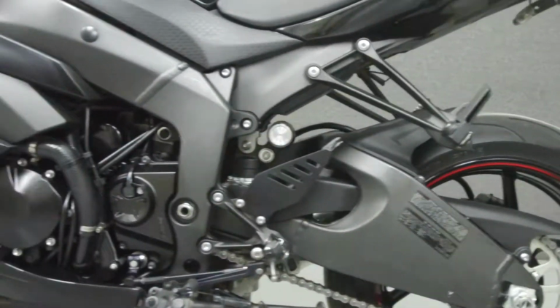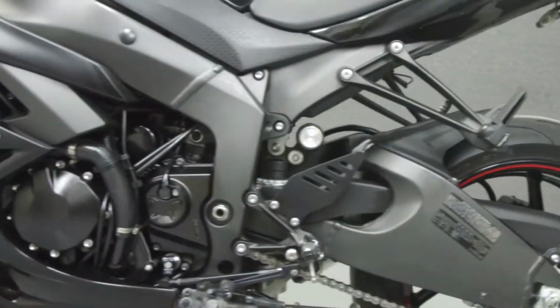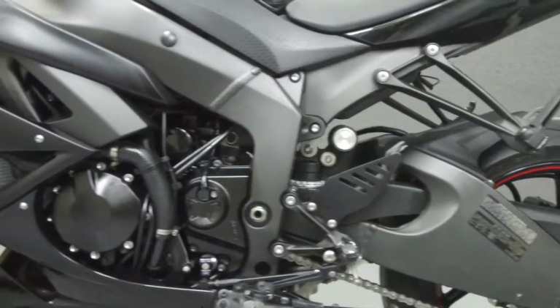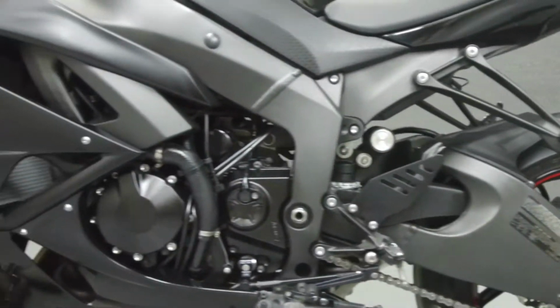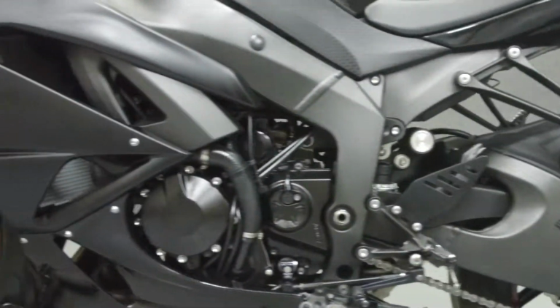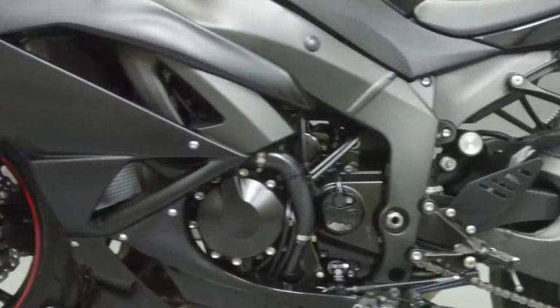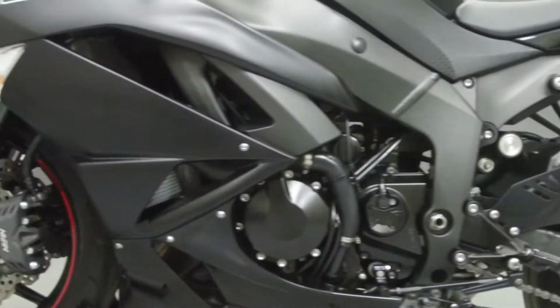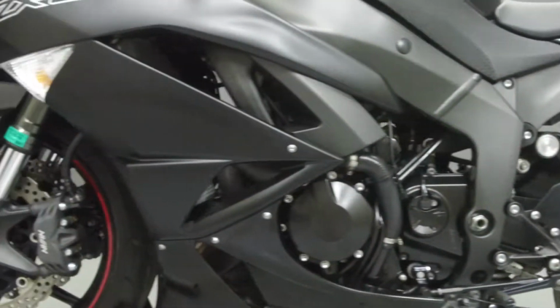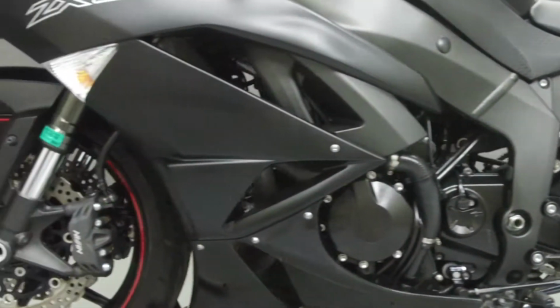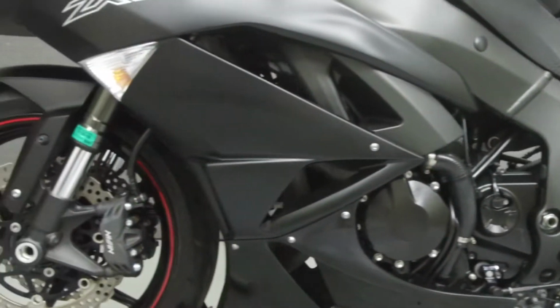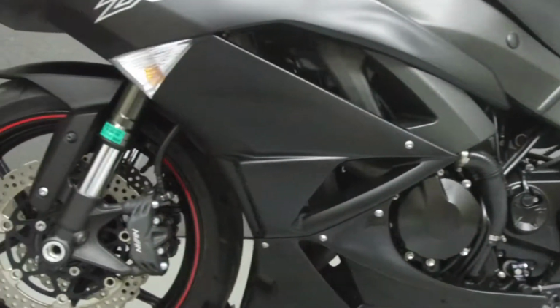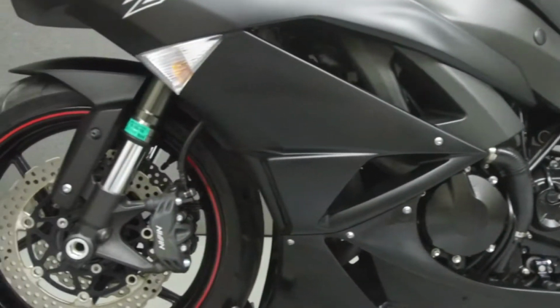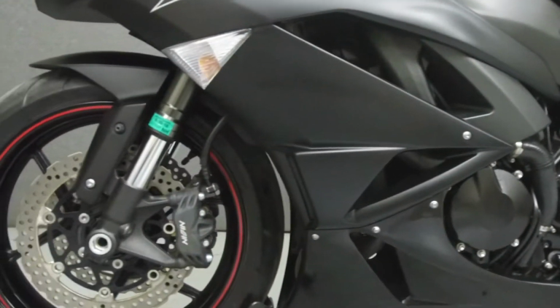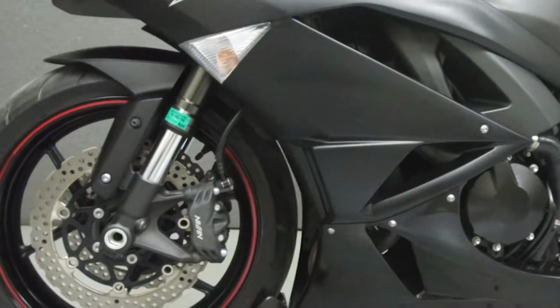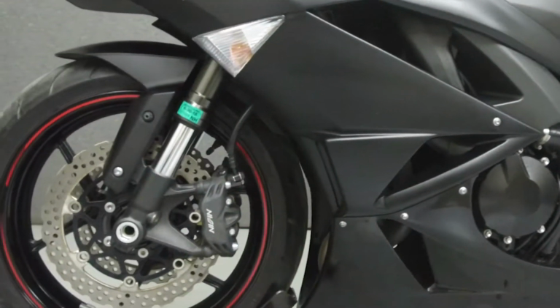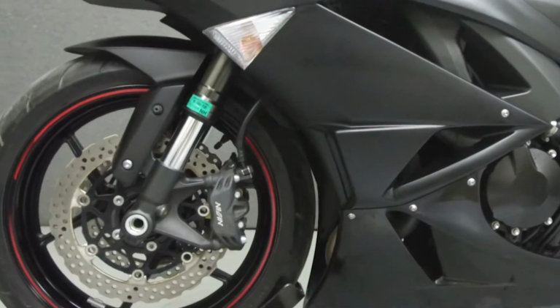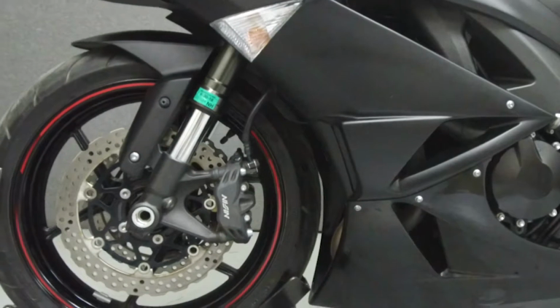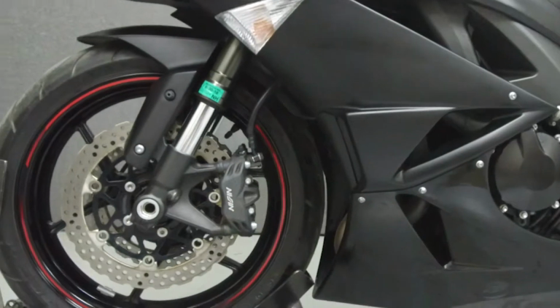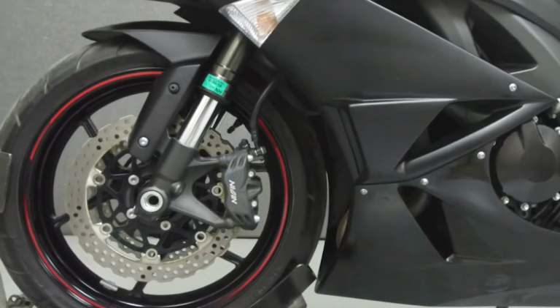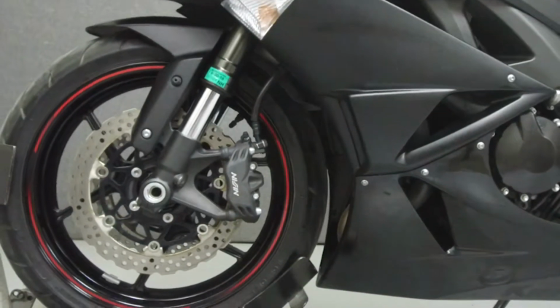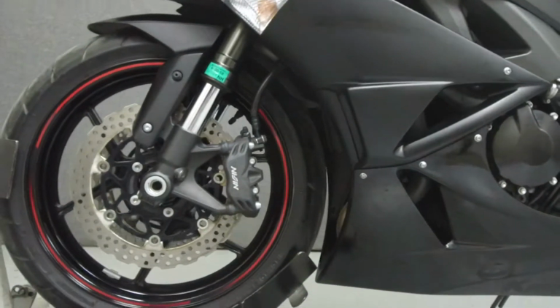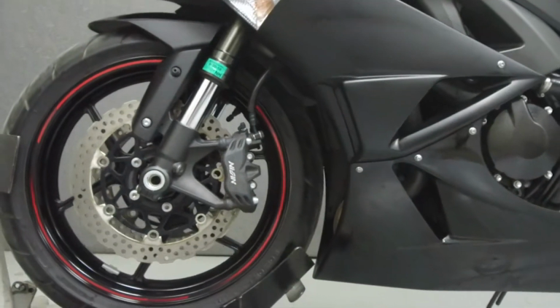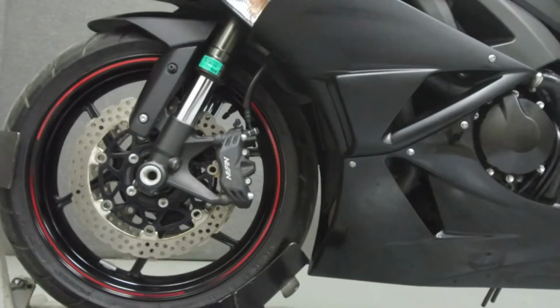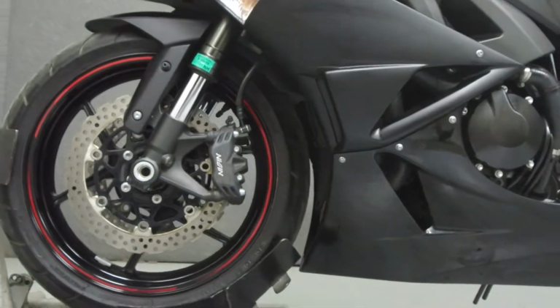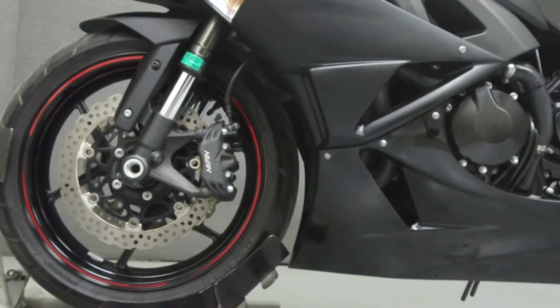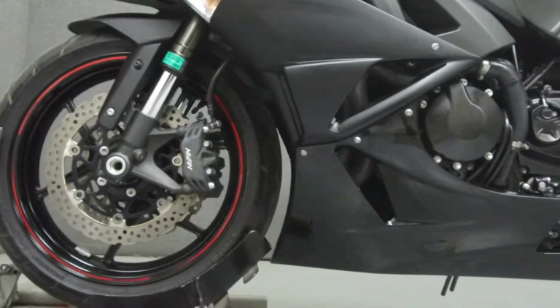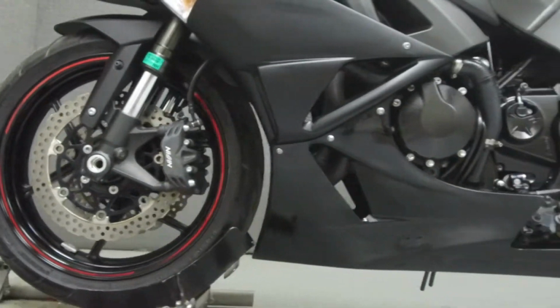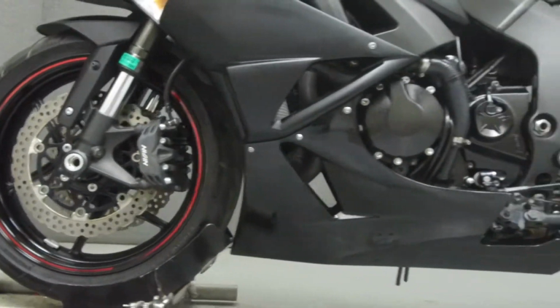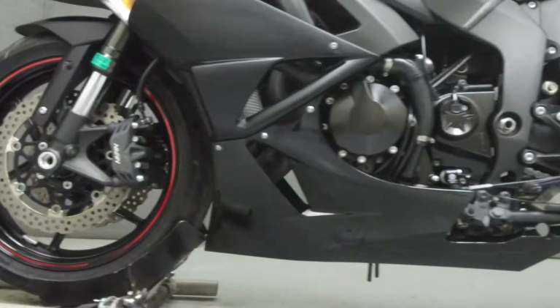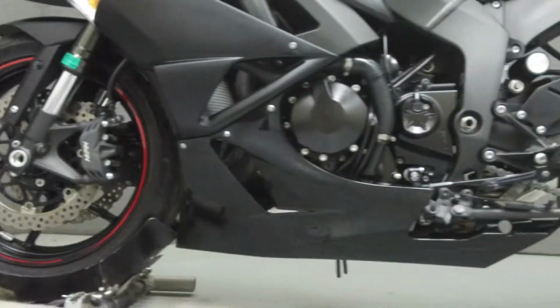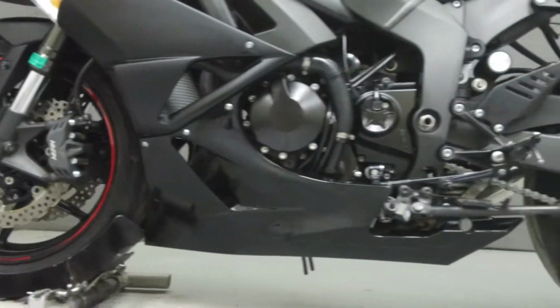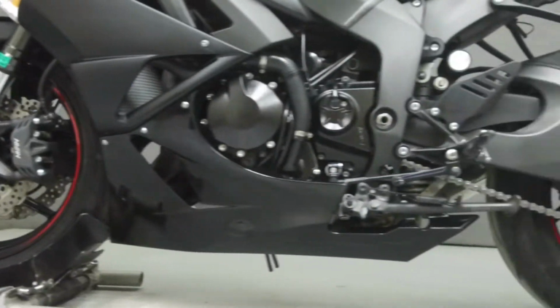This bike has been upgraded with a Two Brothers slip-on muffler, a rear fender eliminator kit, and a tank pad.